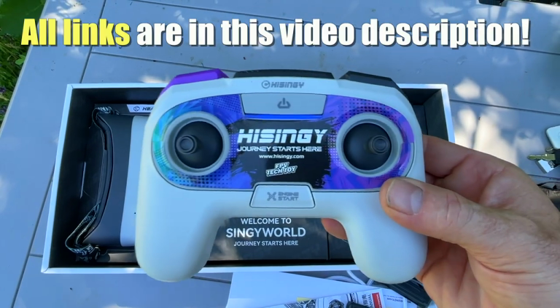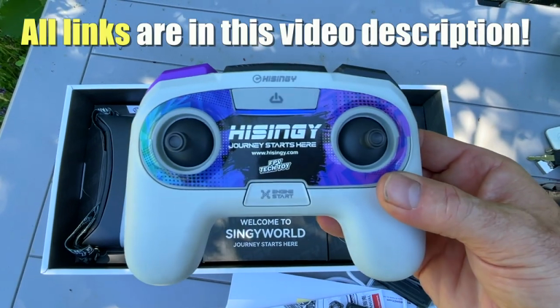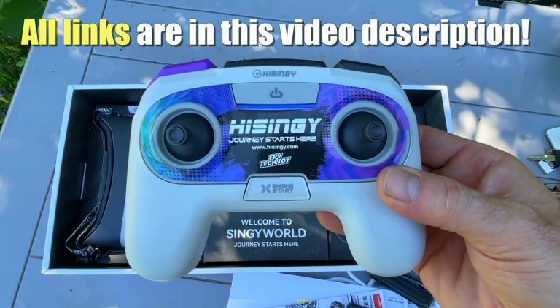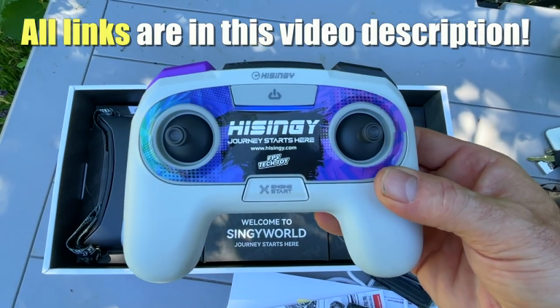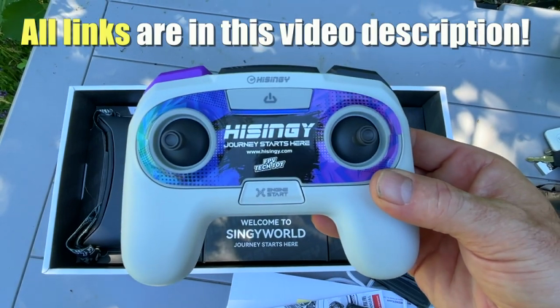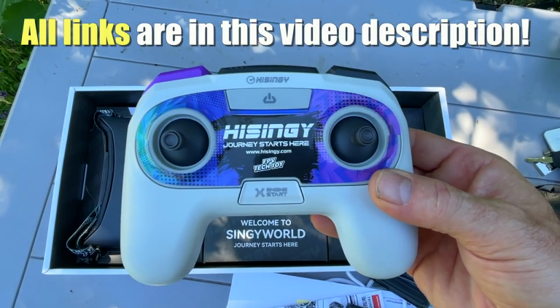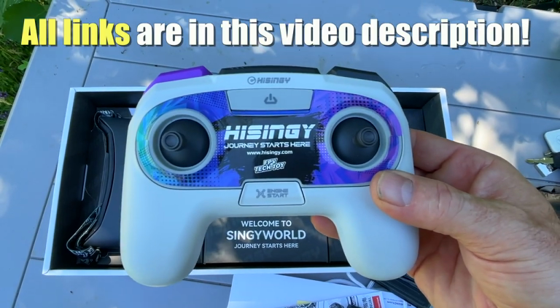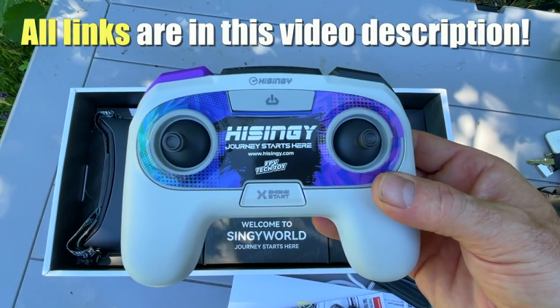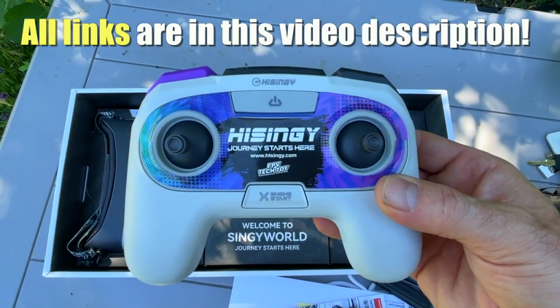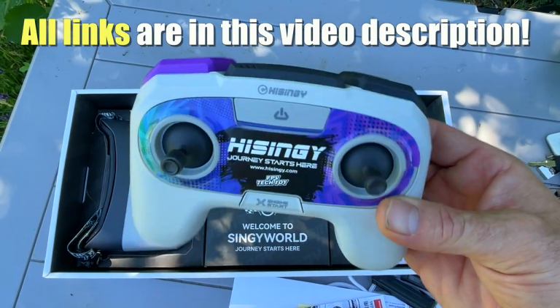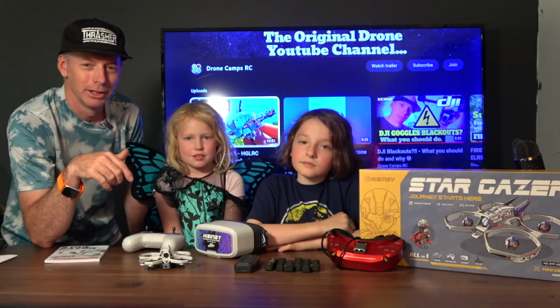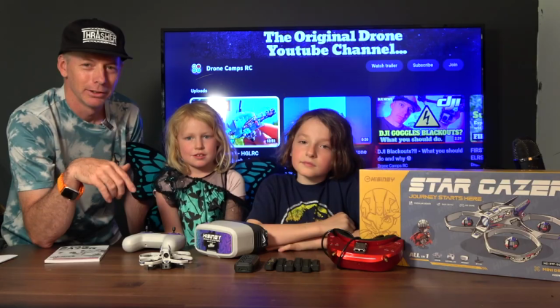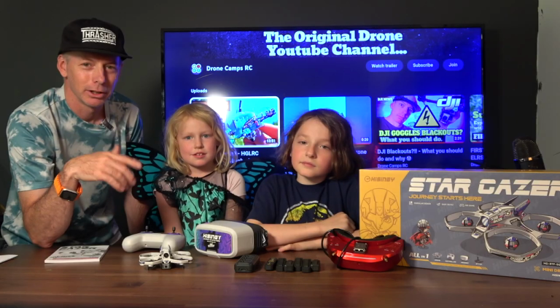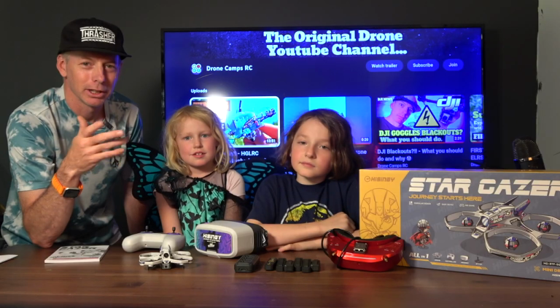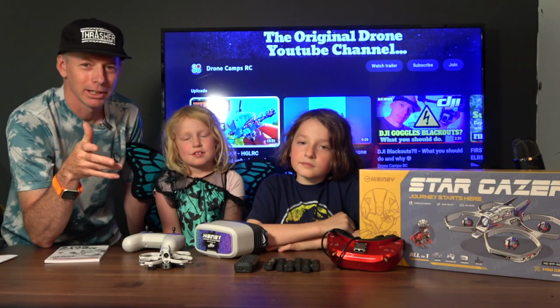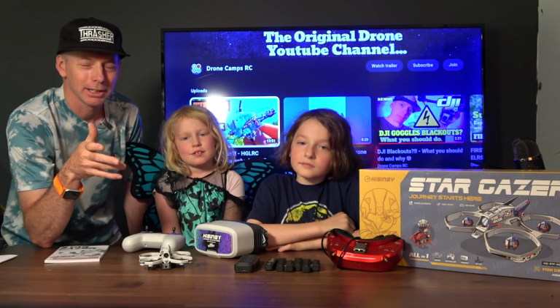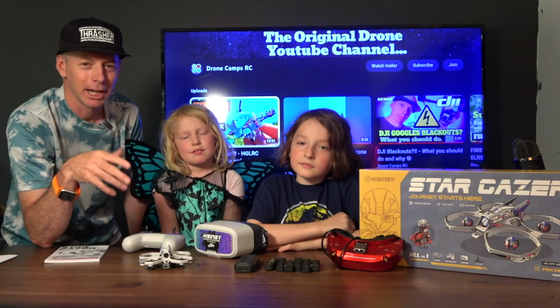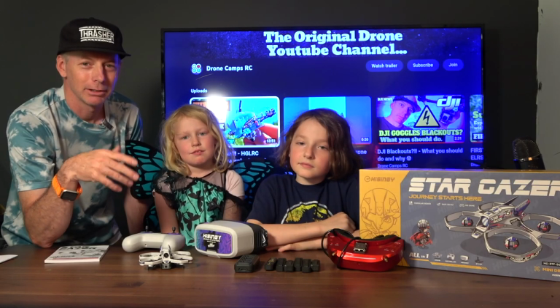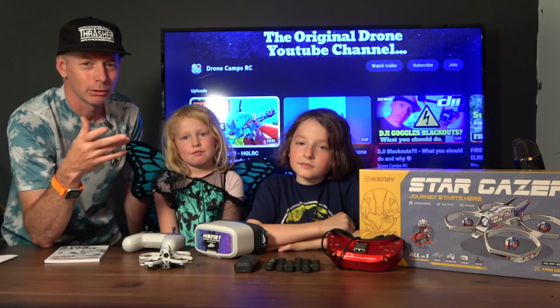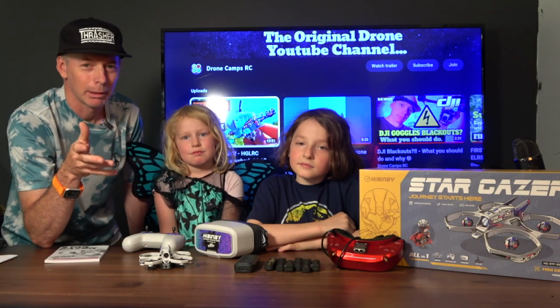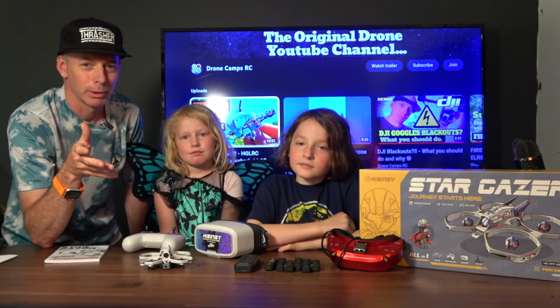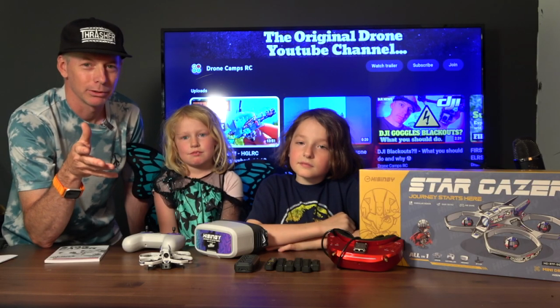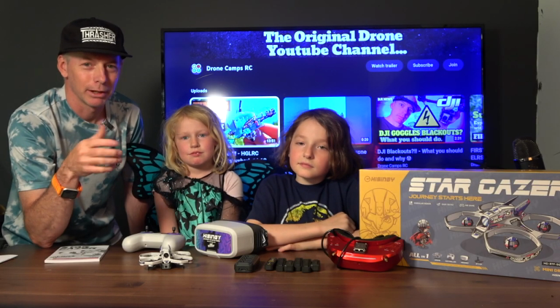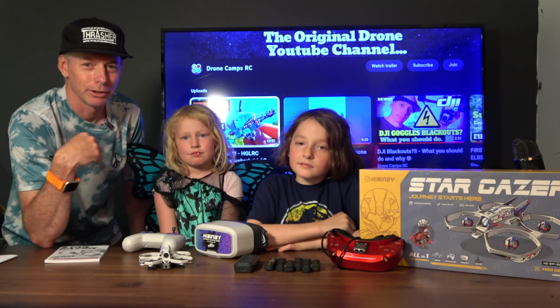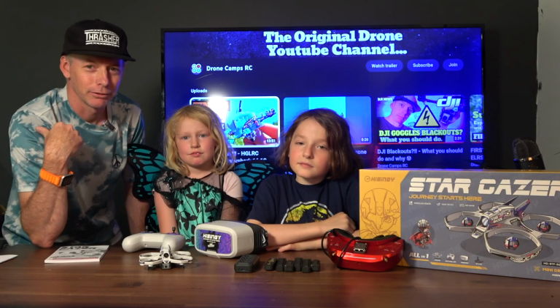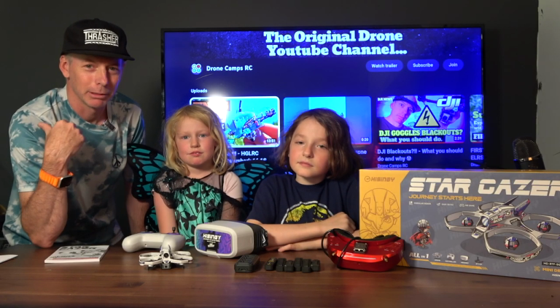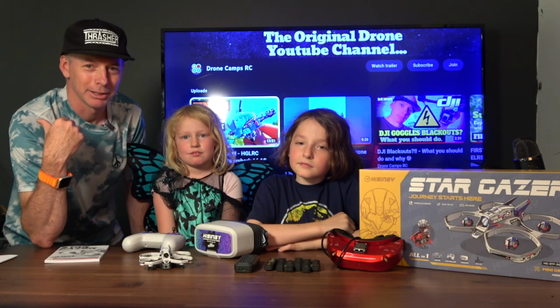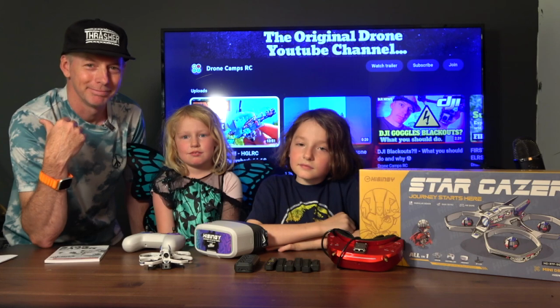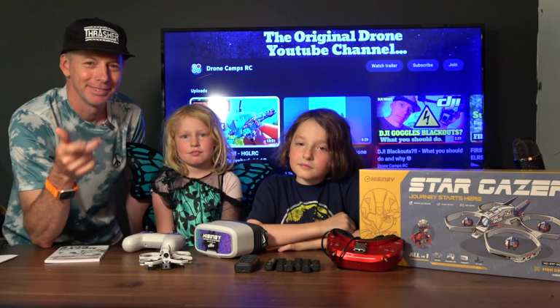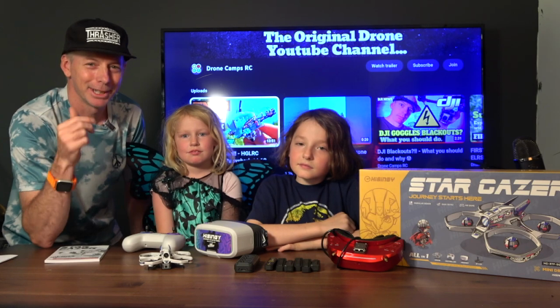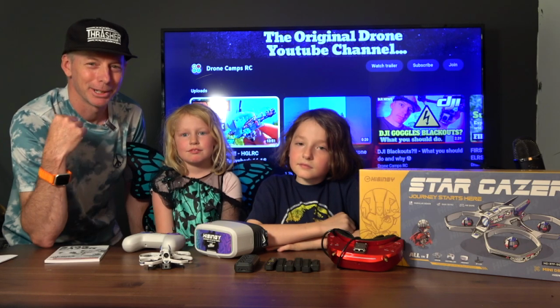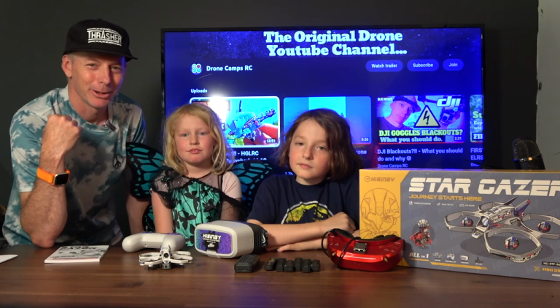We'll put the links down below in this video so you can click and grab the one that's right for your family. Here we go.